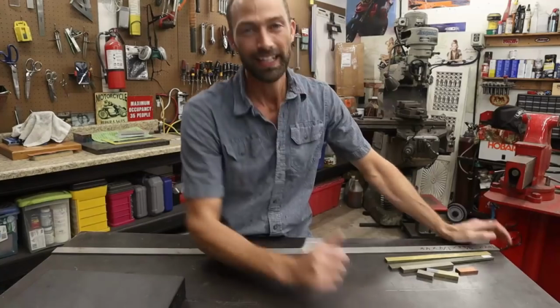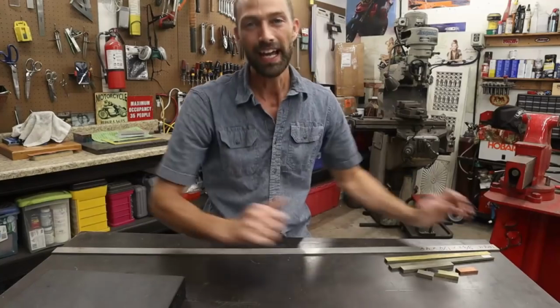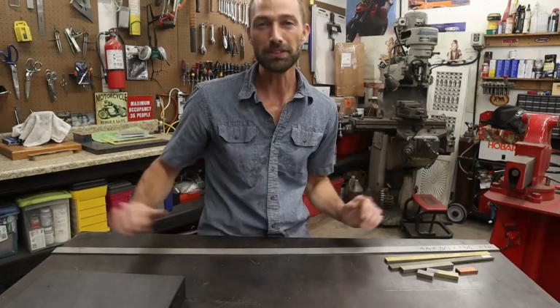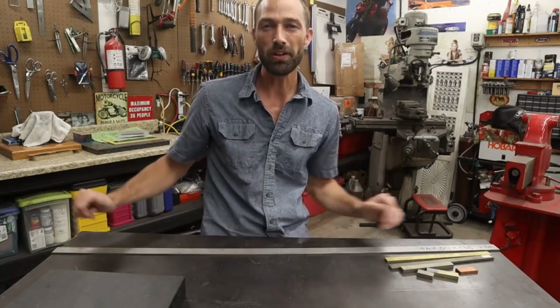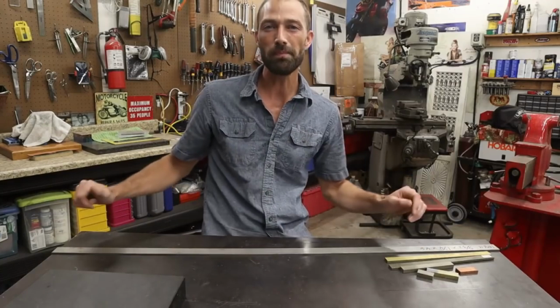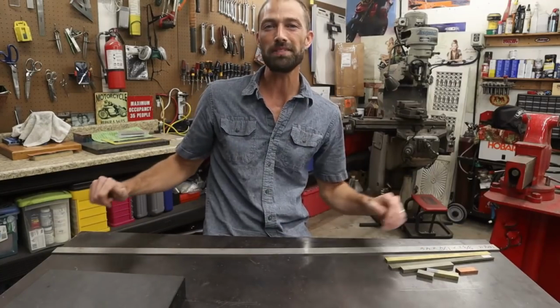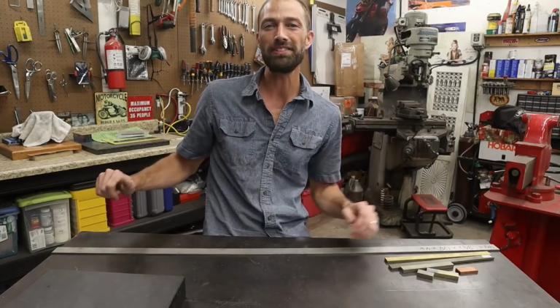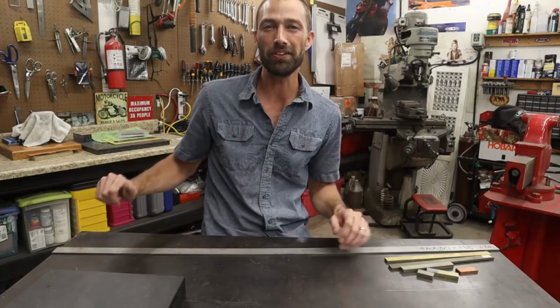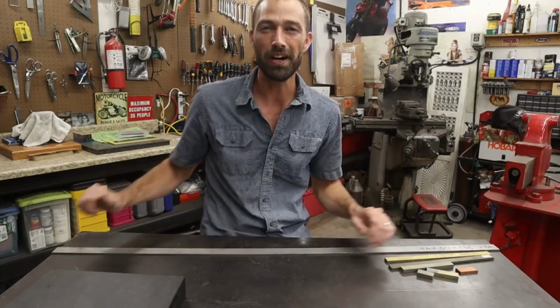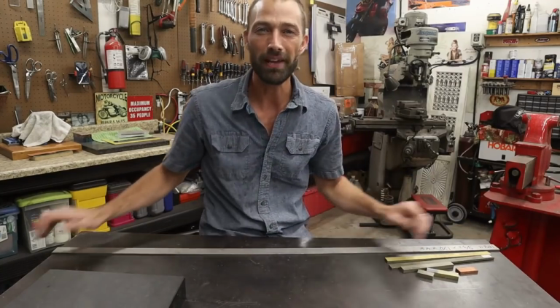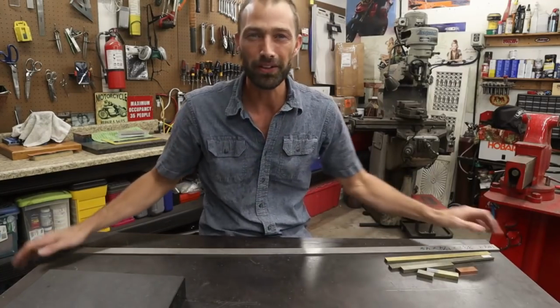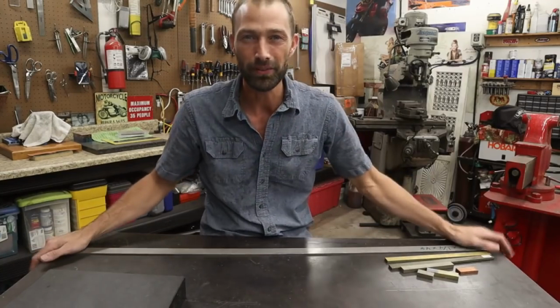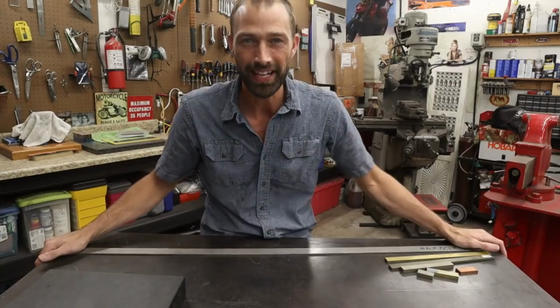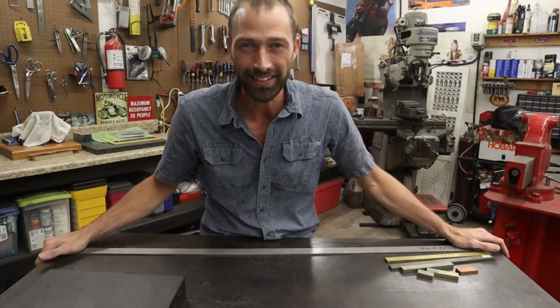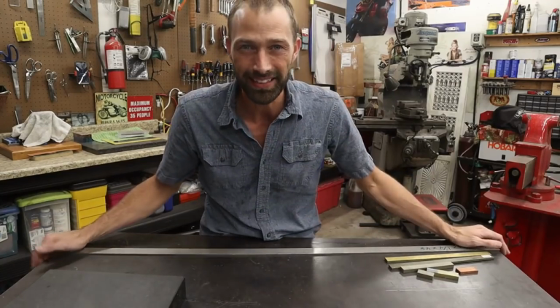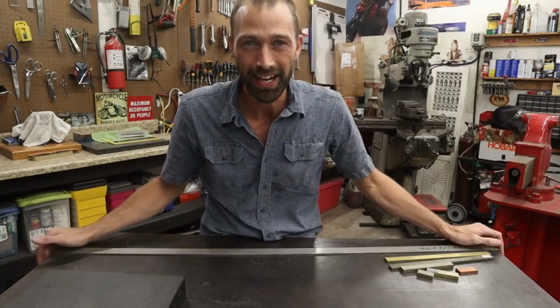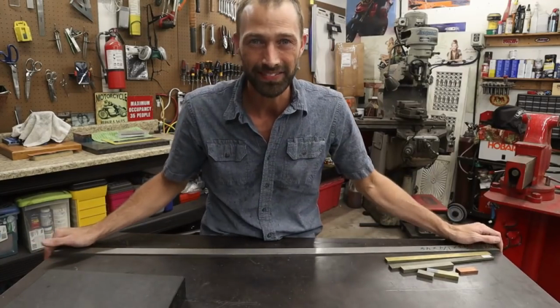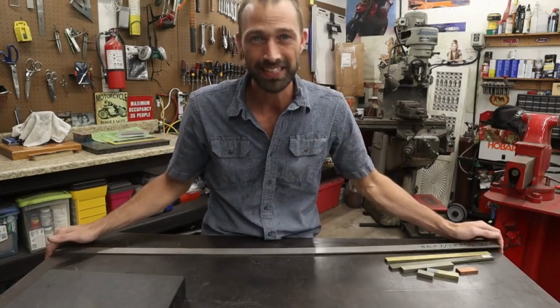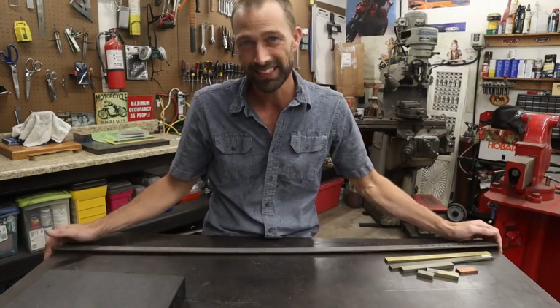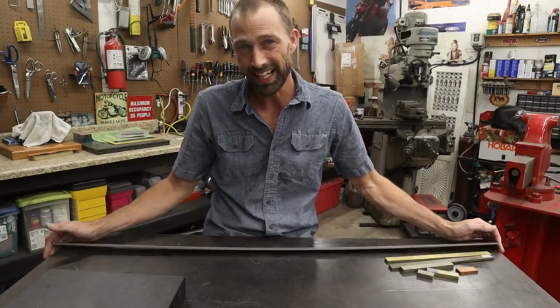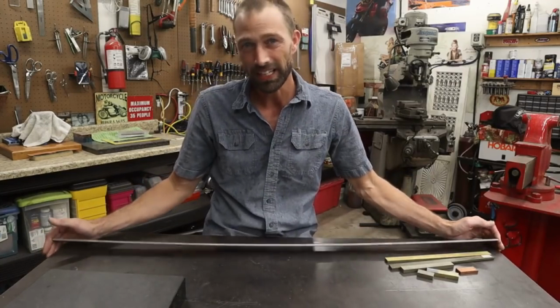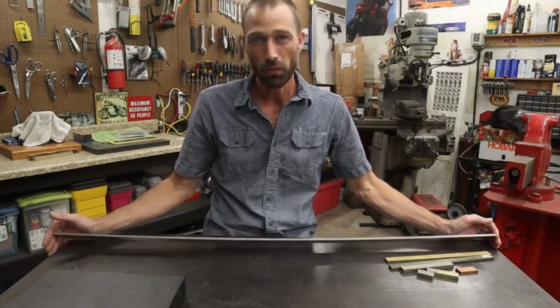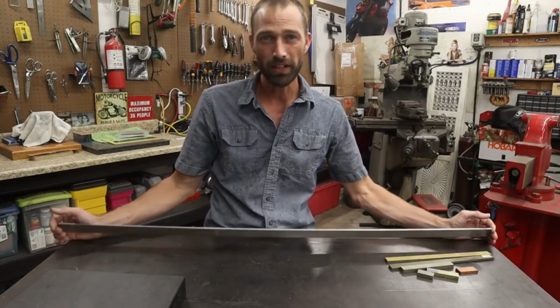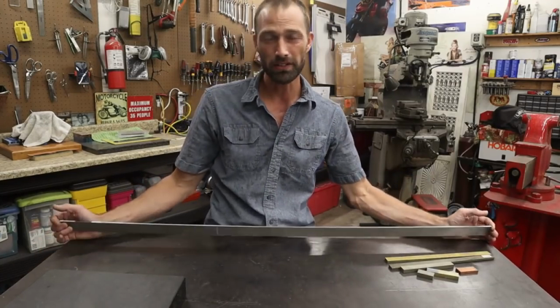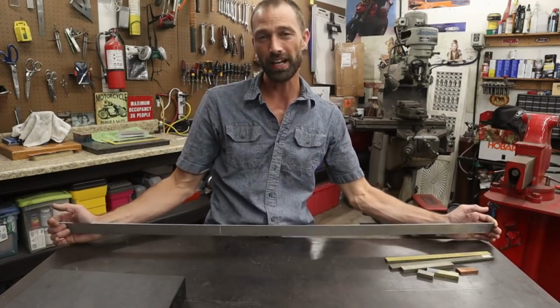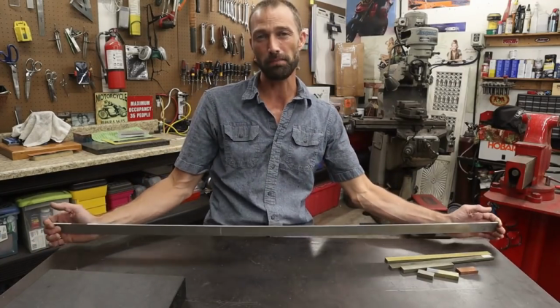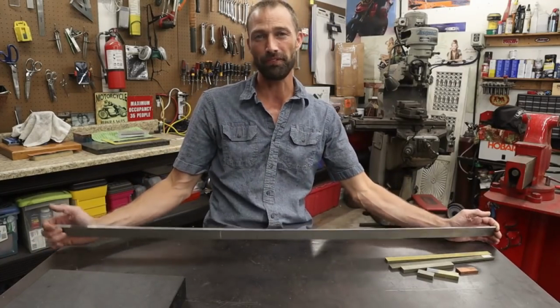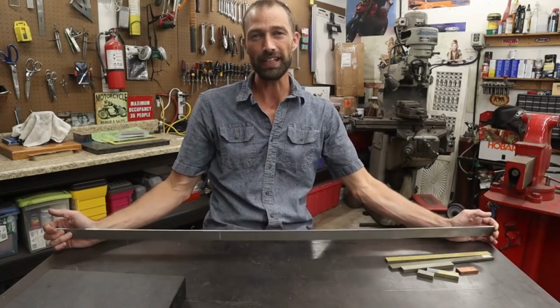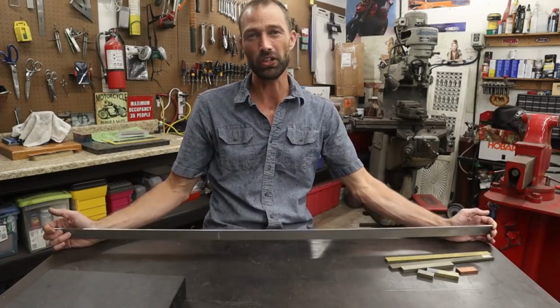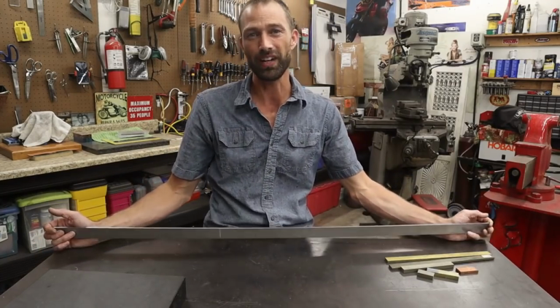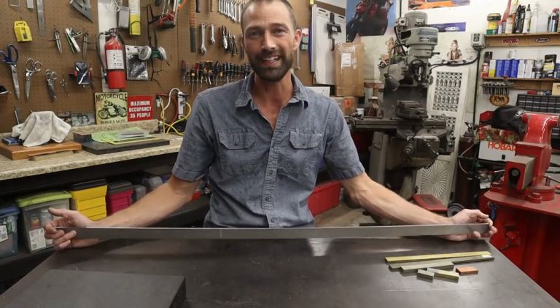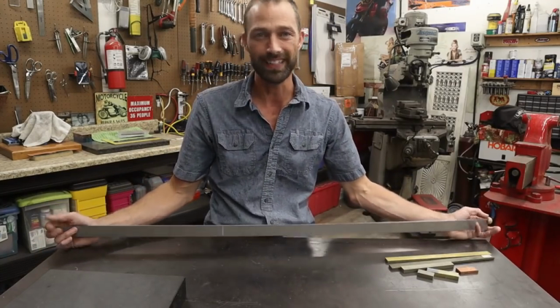Hey guys, welcome back to my channel. I'm Aaron with Ailey Knives, and tonight we're going to try to perfect our grinding.